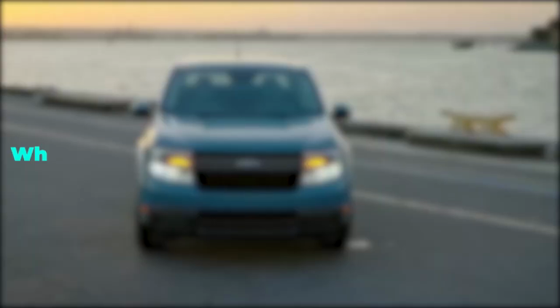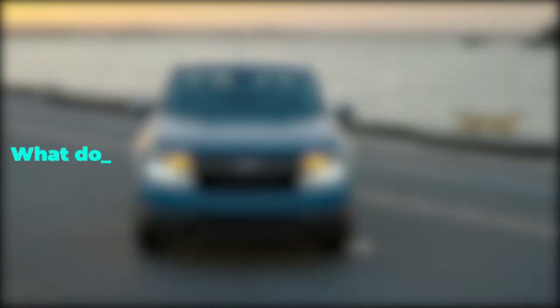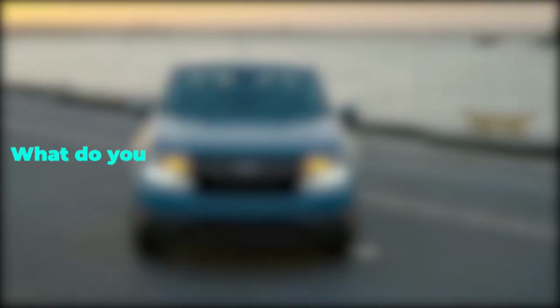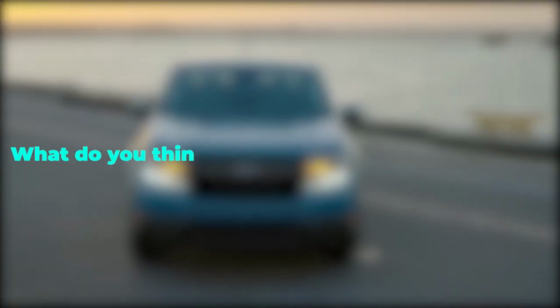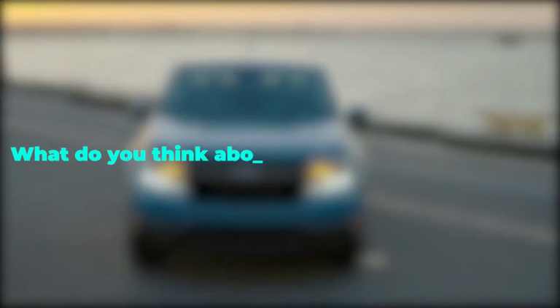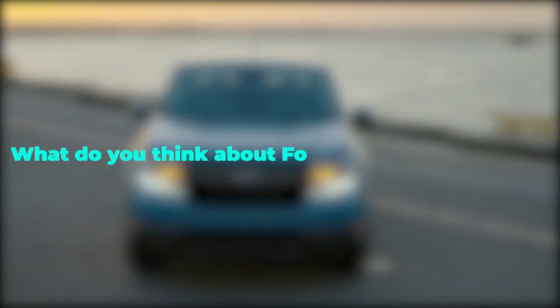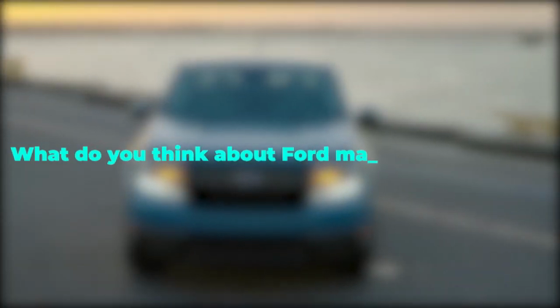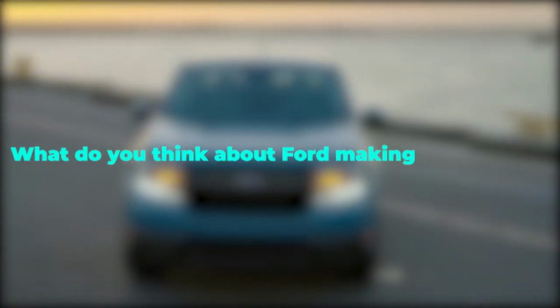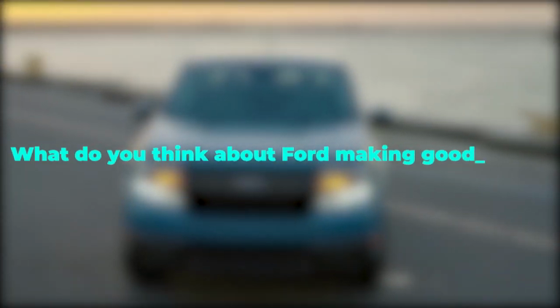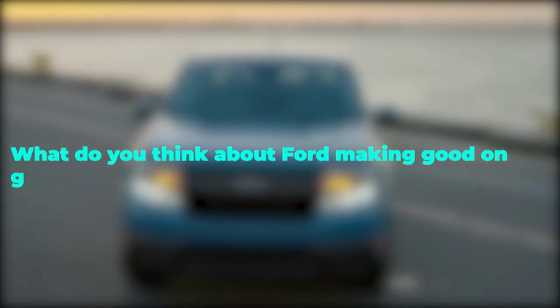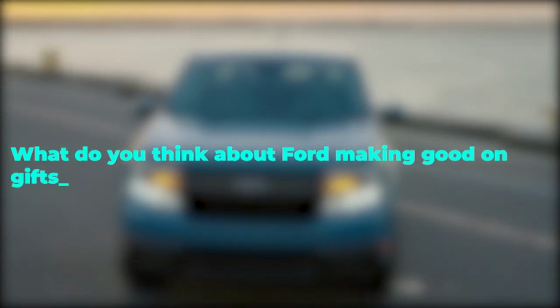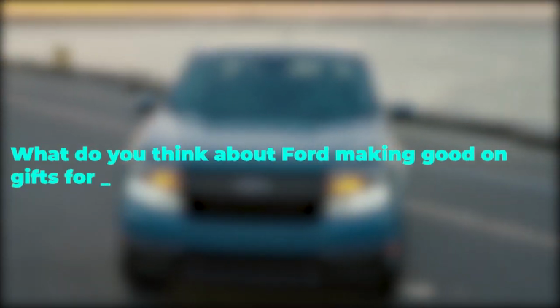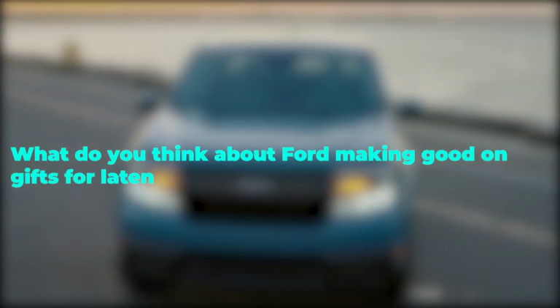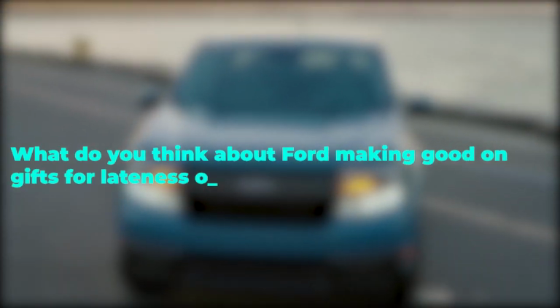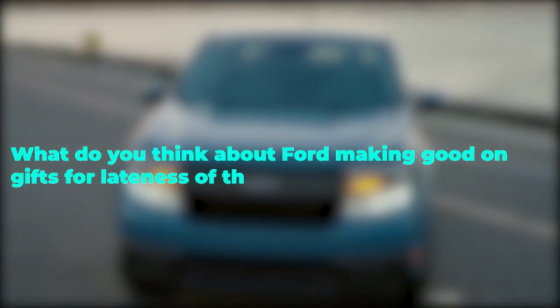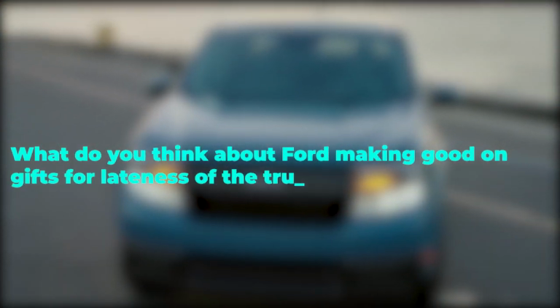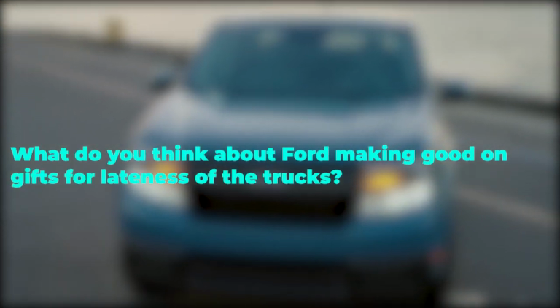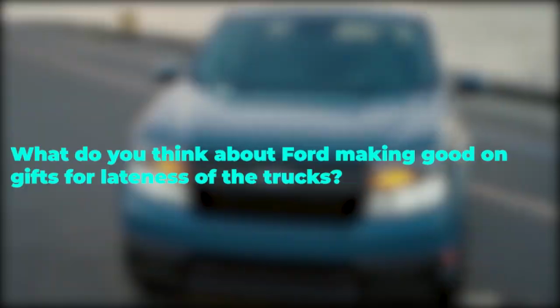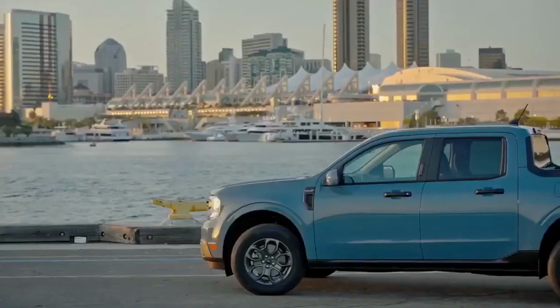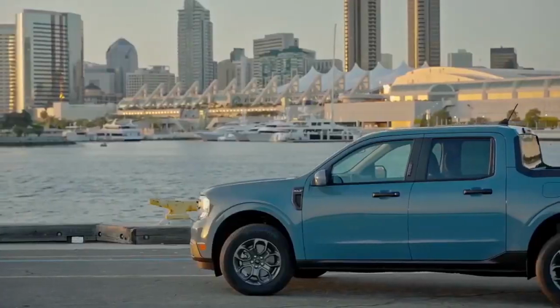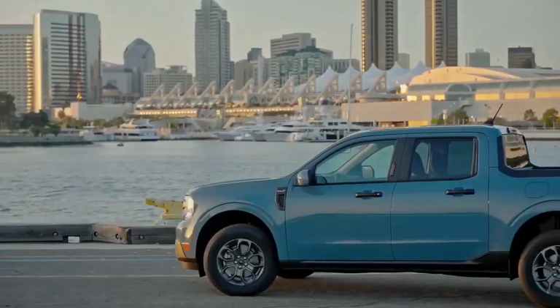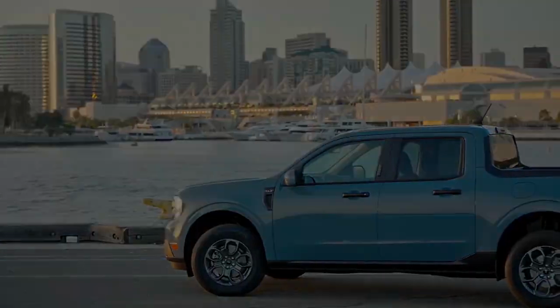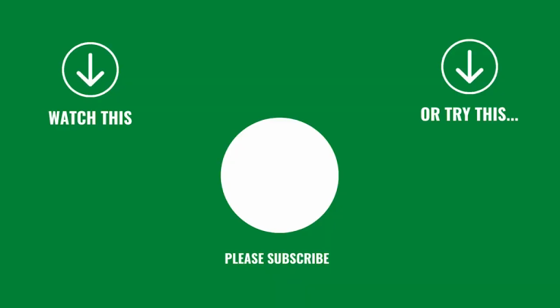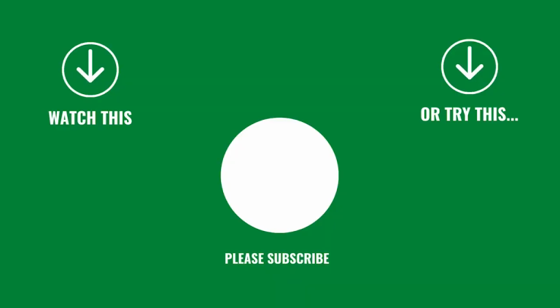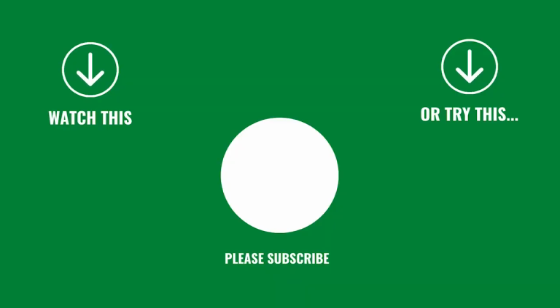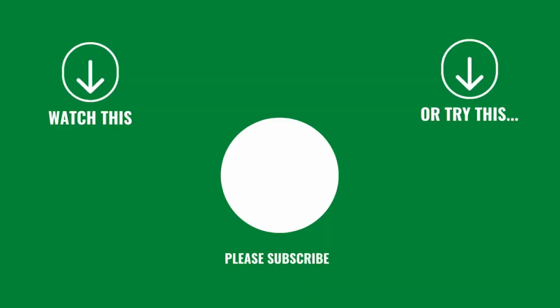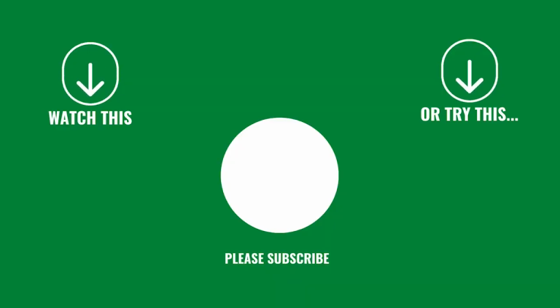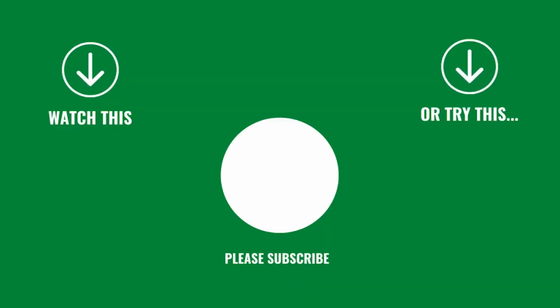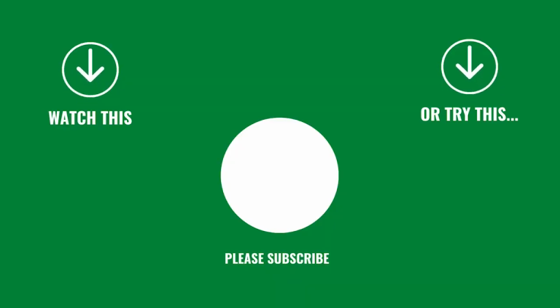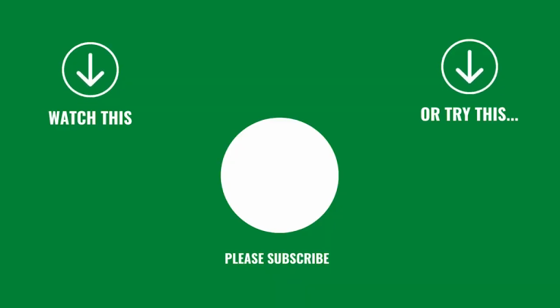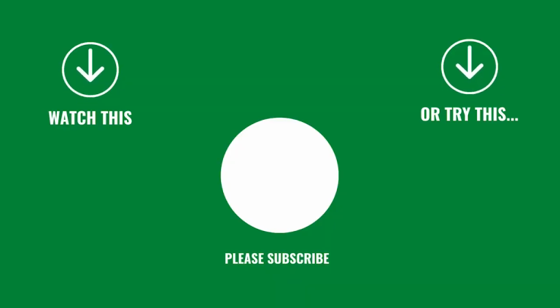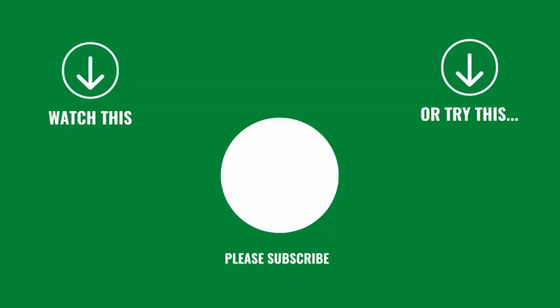What do you think about Ford making good on gifts for lateness of the trucks? Thanks for watching and please subscribe if you like what you're seeing.